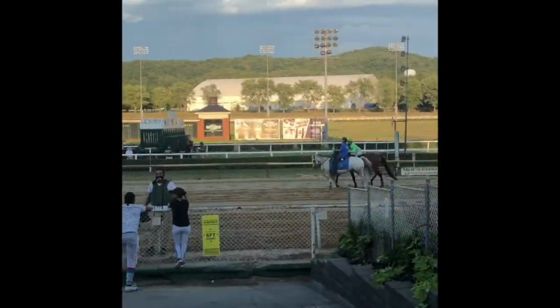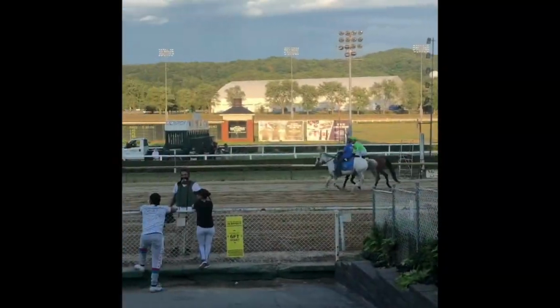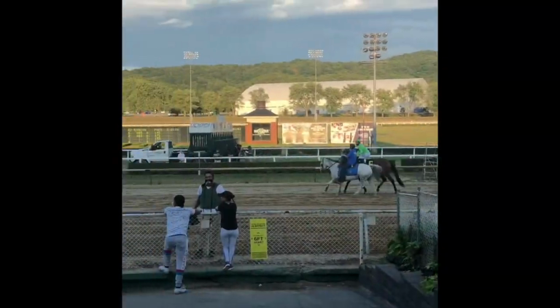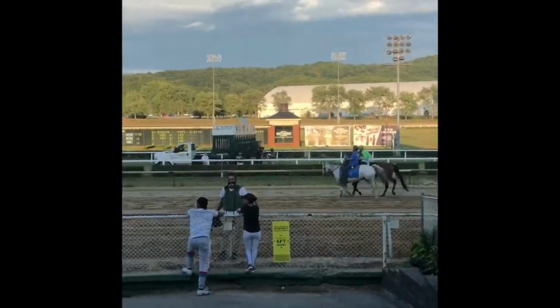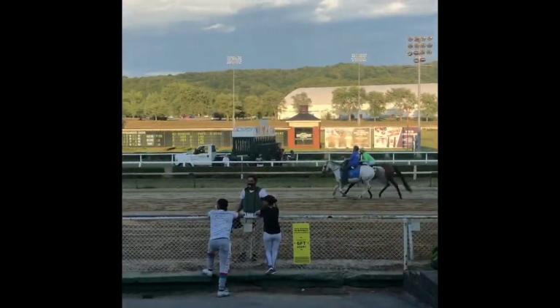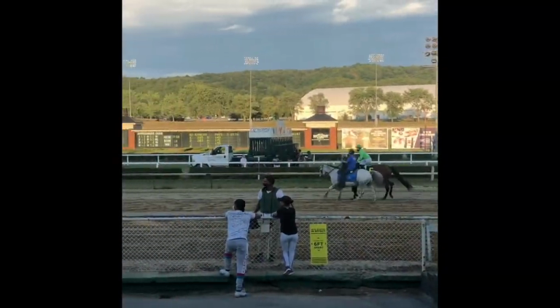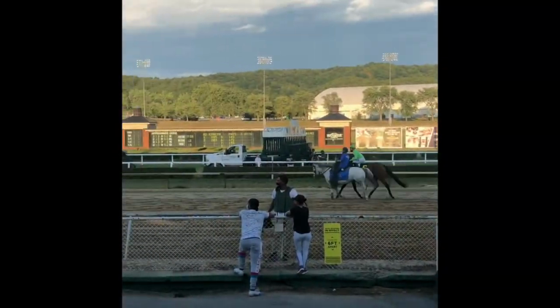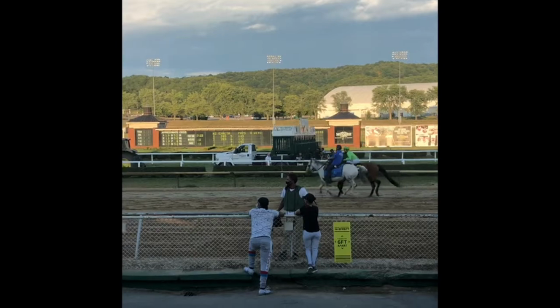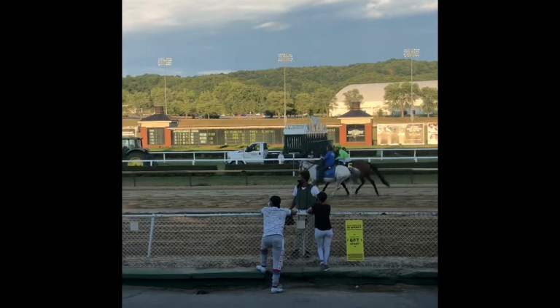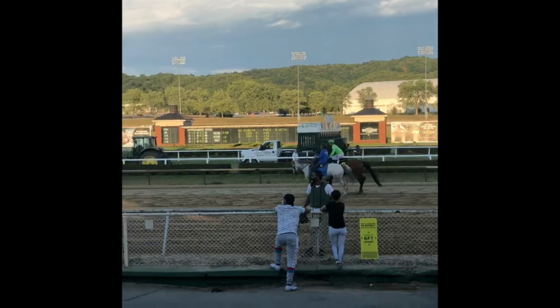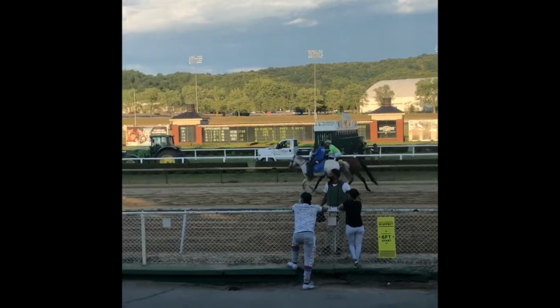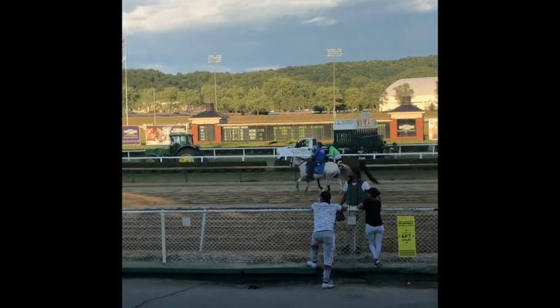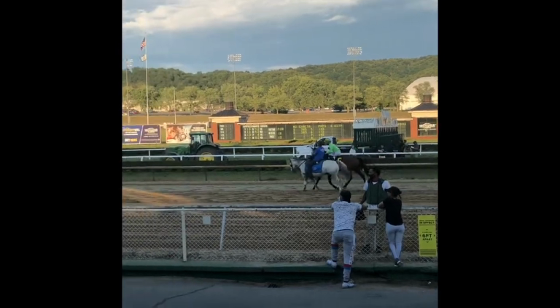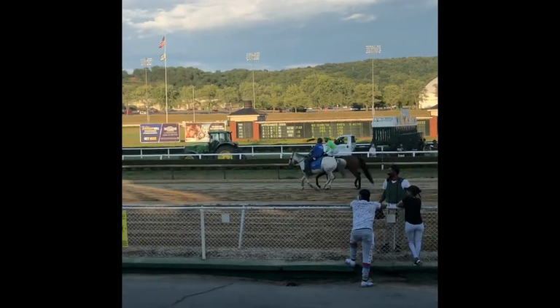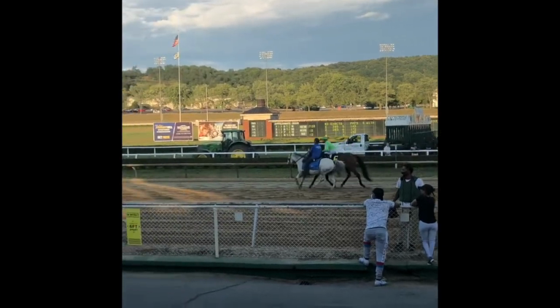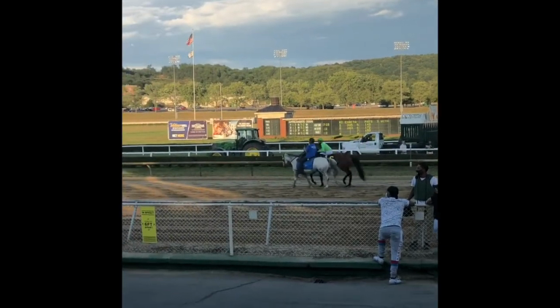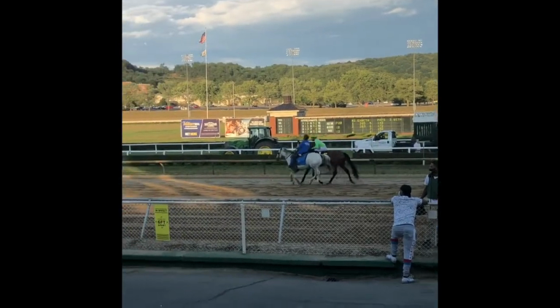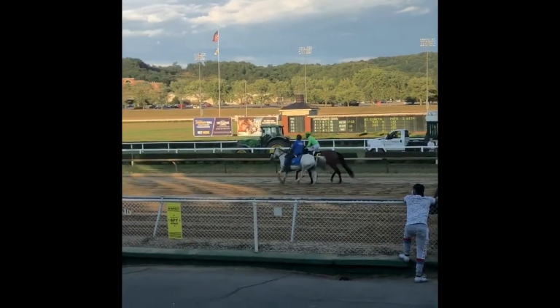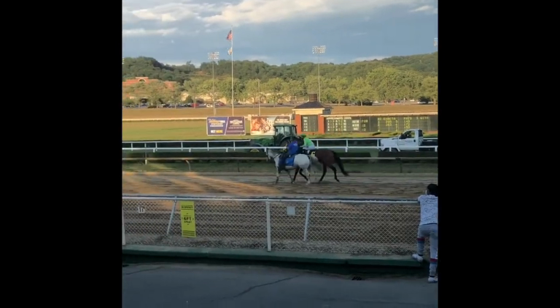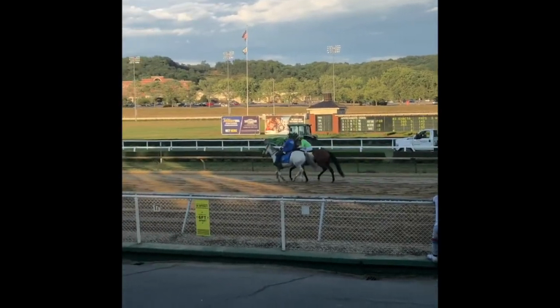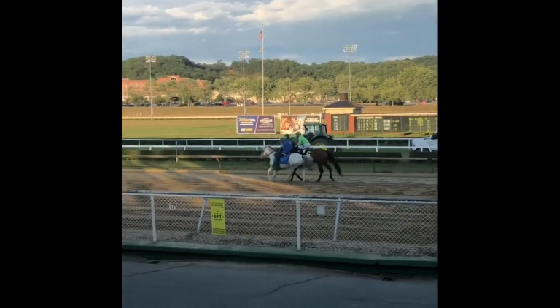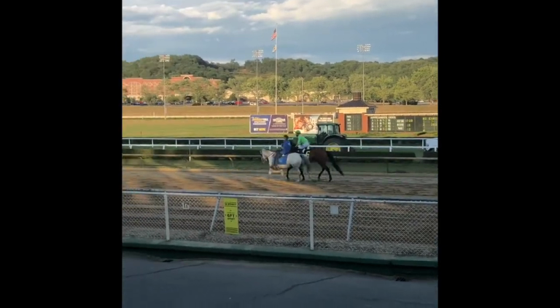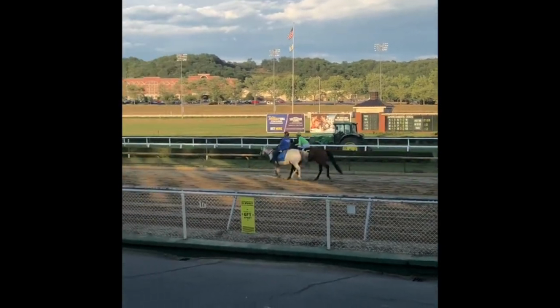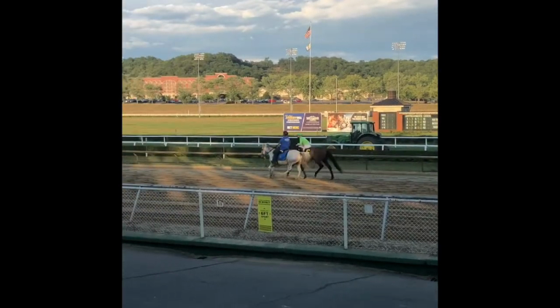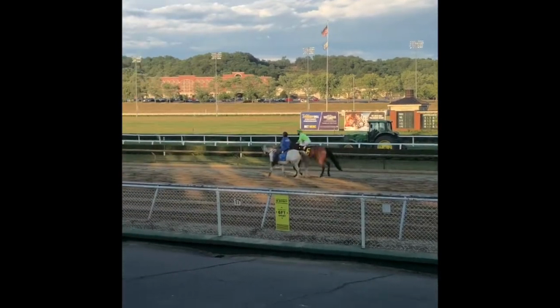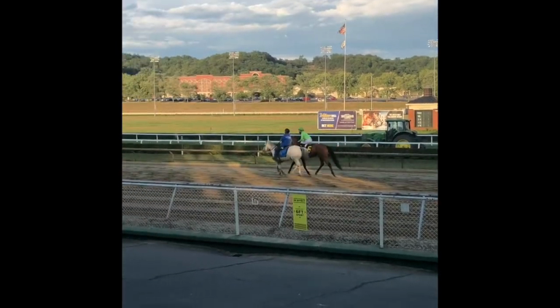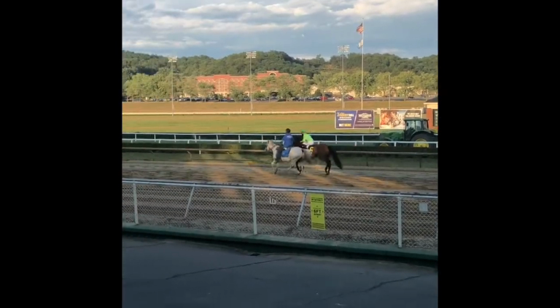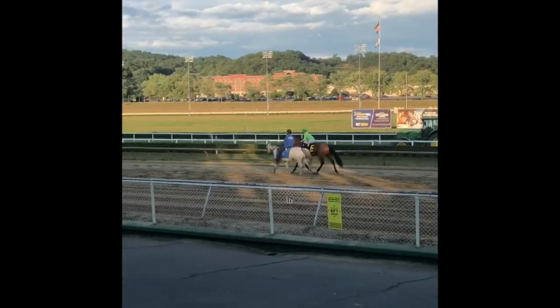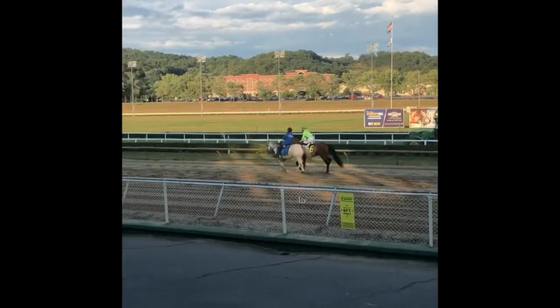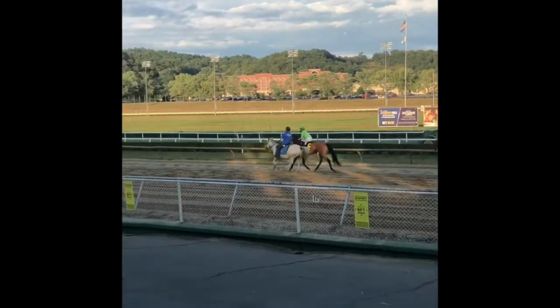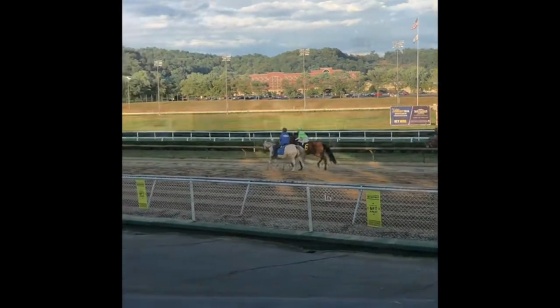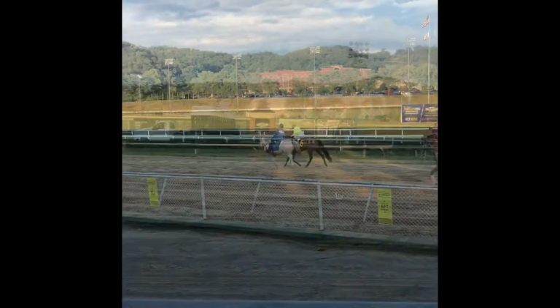This is called the post parade, and that white horse next to Pam is called a pony horse.